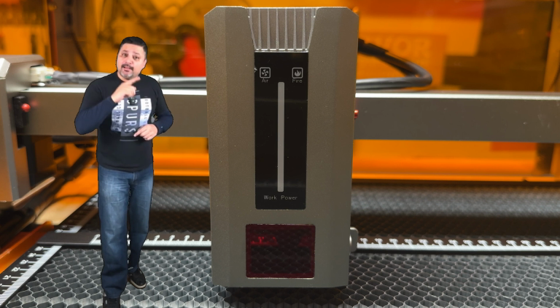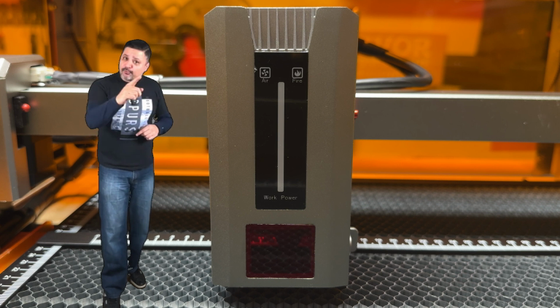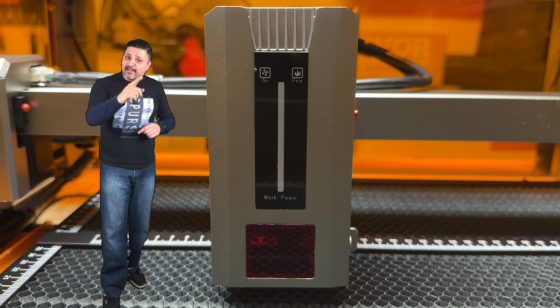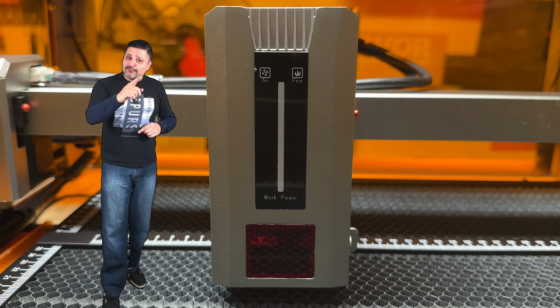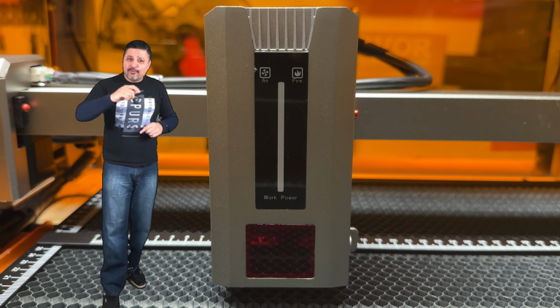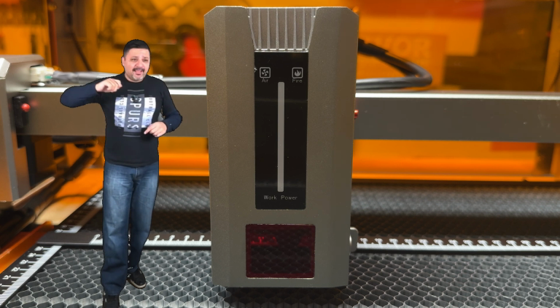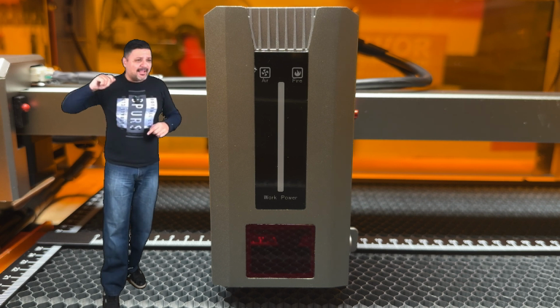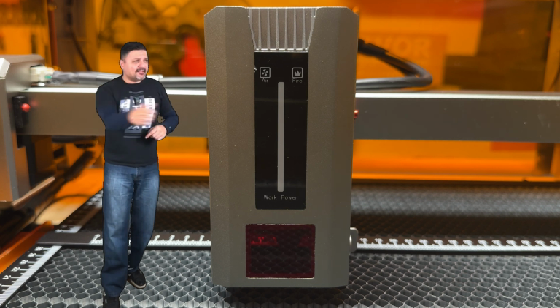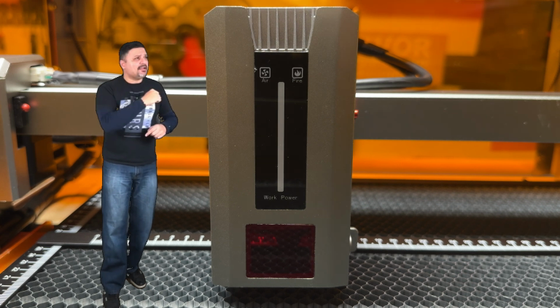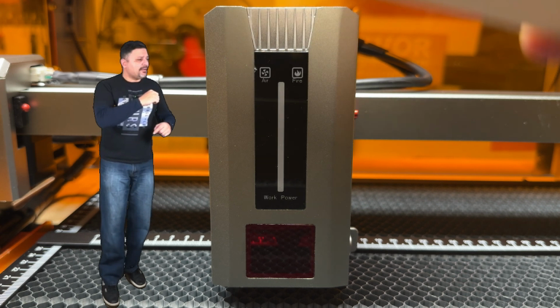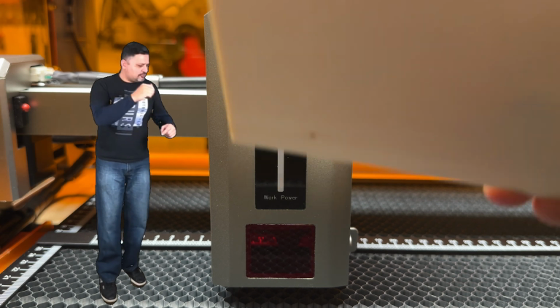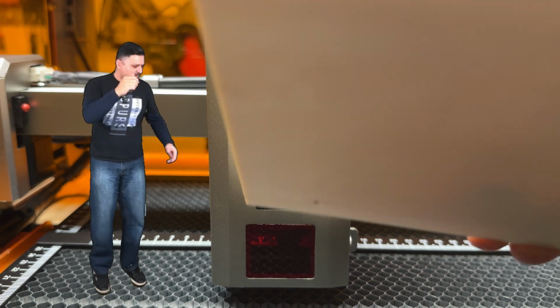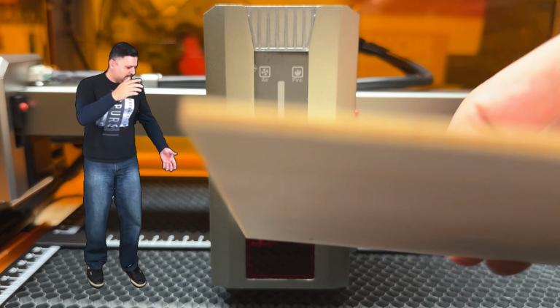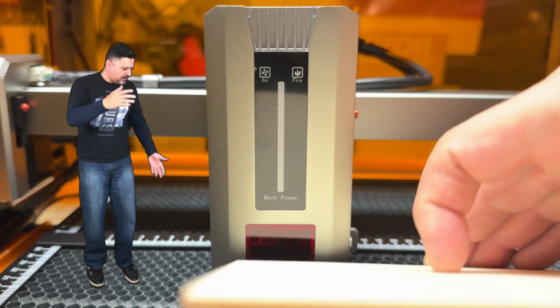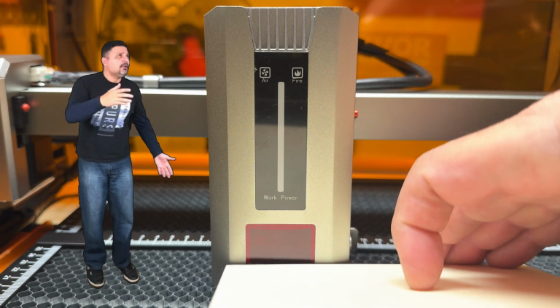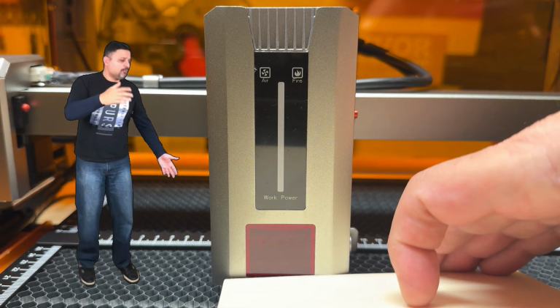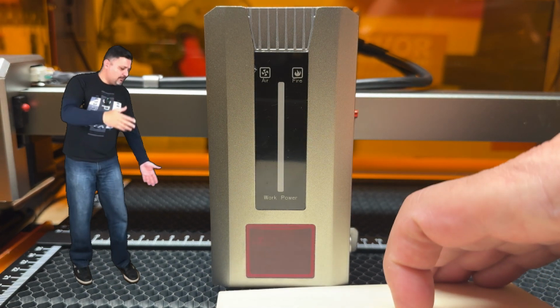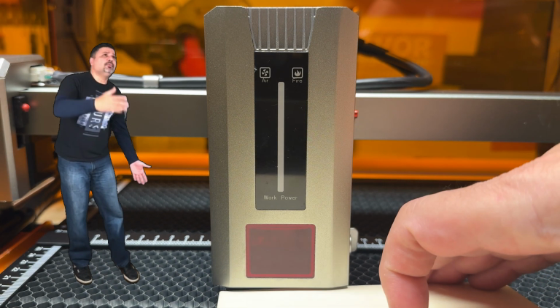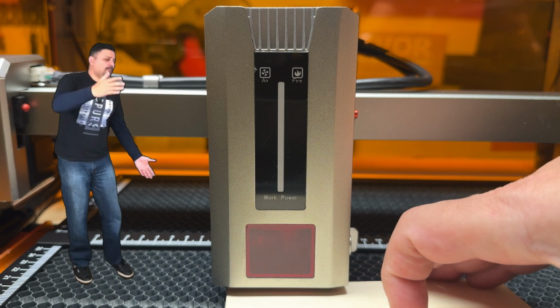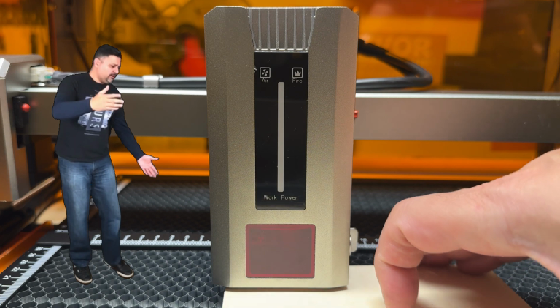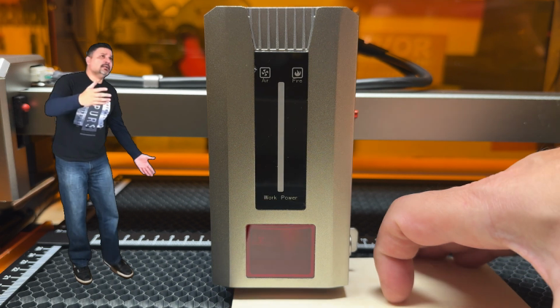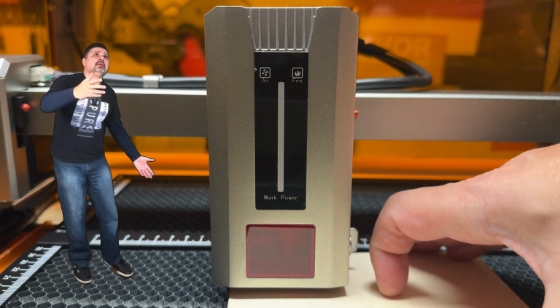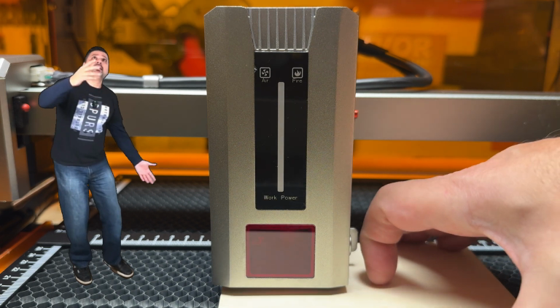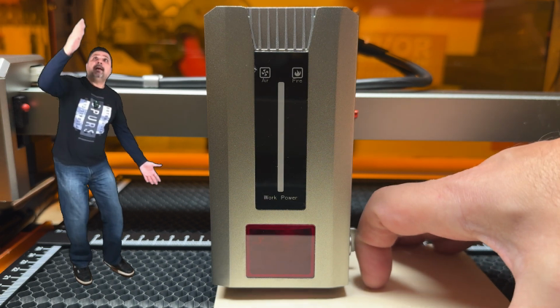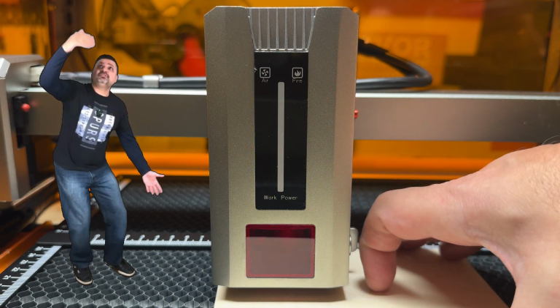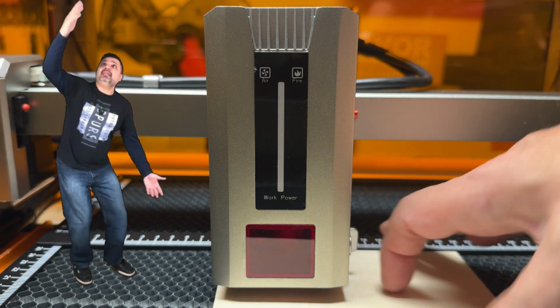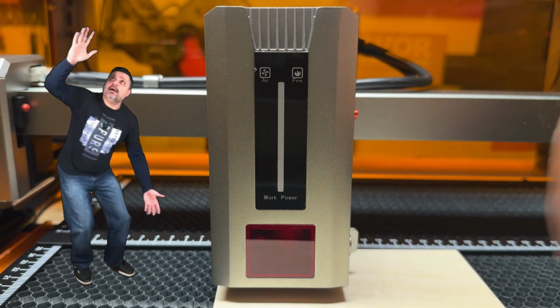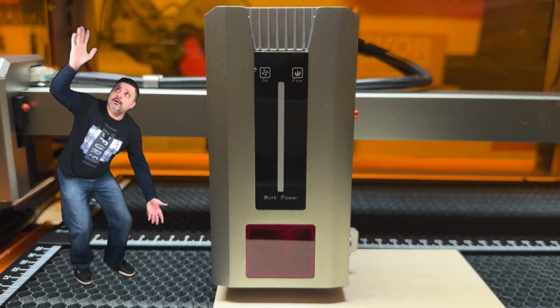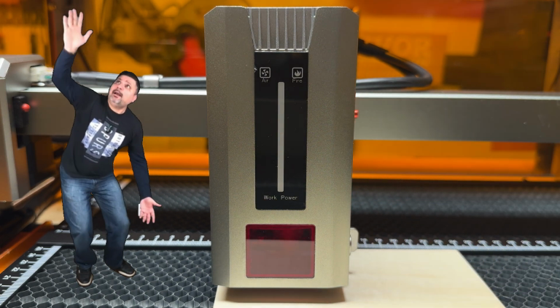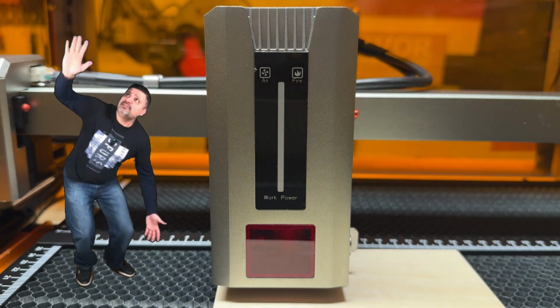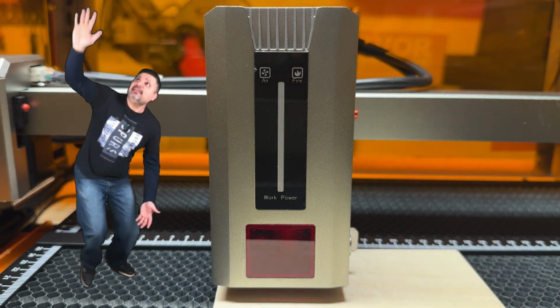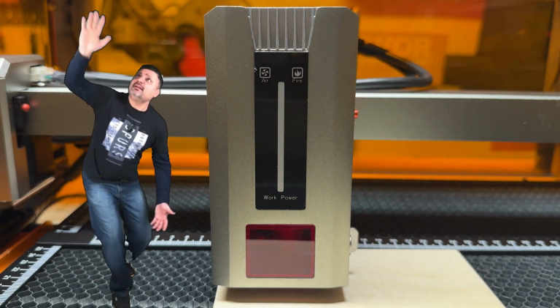Let's roll that intro and let's get right into it. Wait, wait, what? What are you doing? I'm still in here.